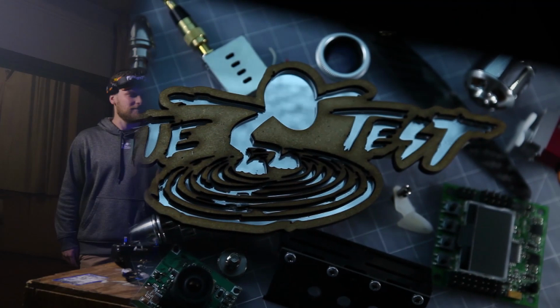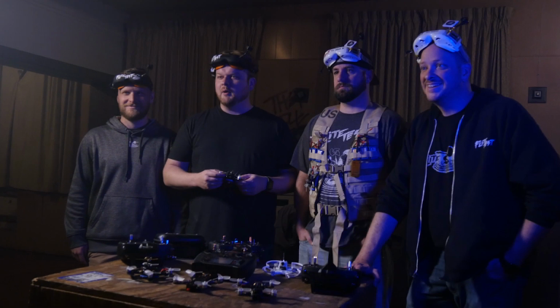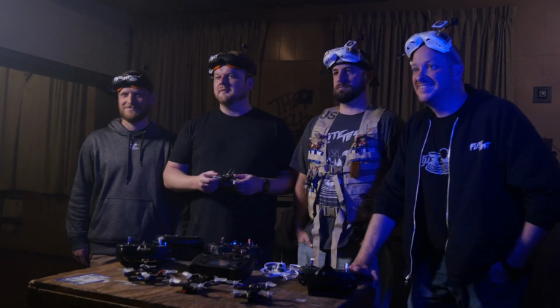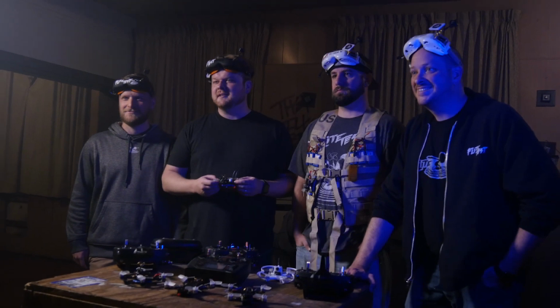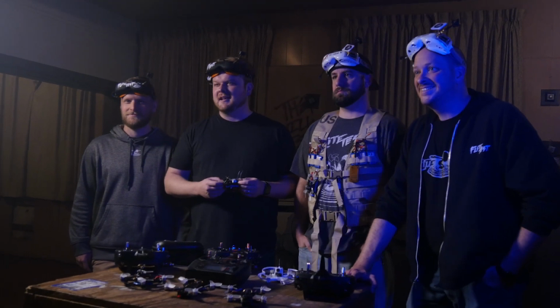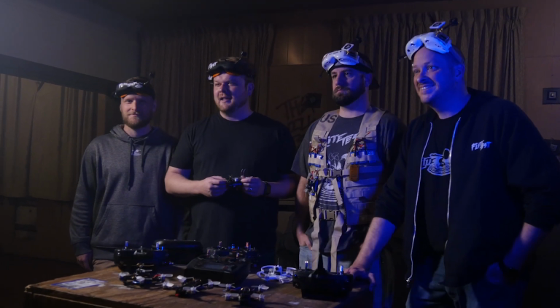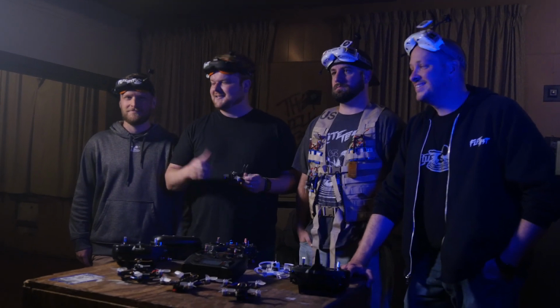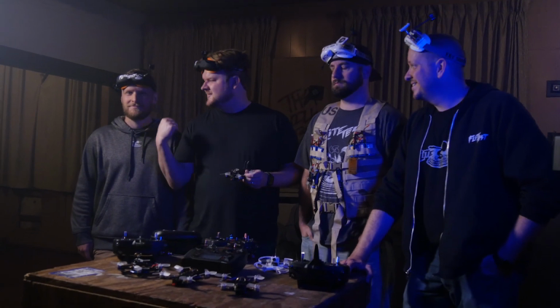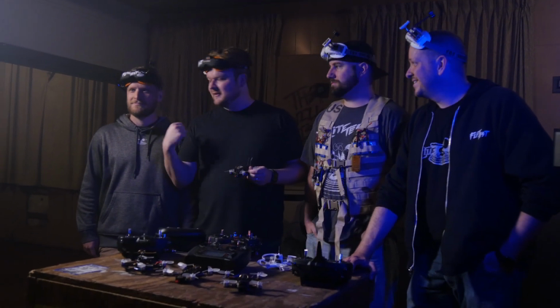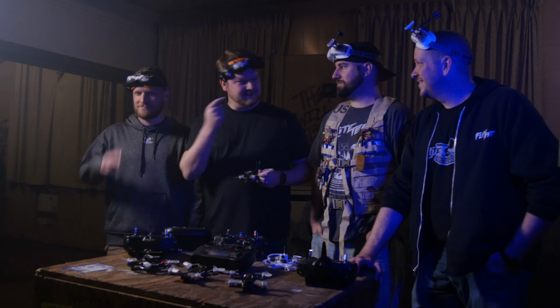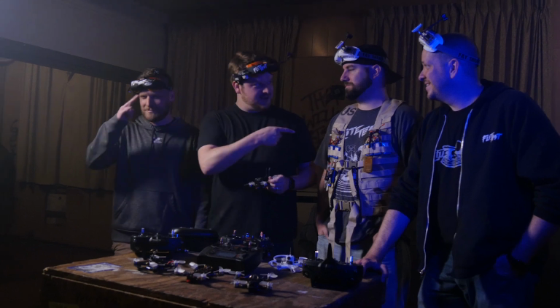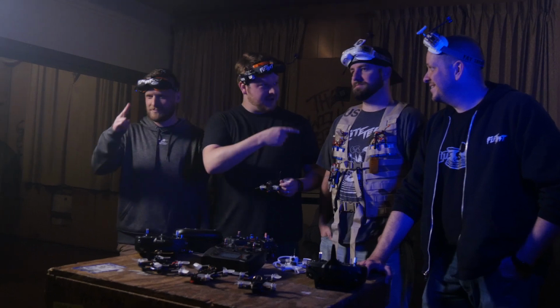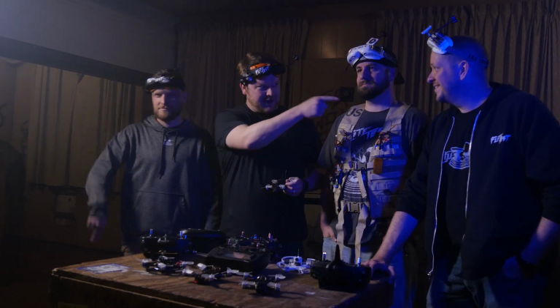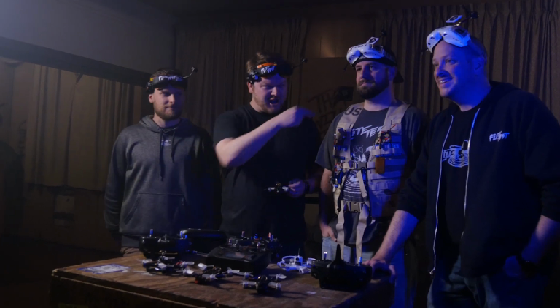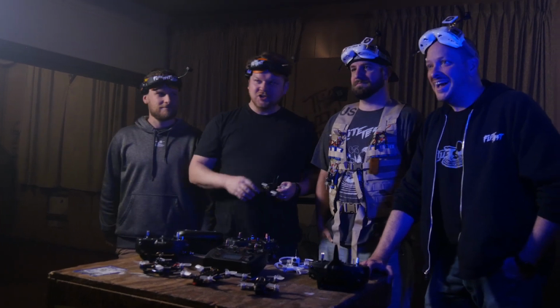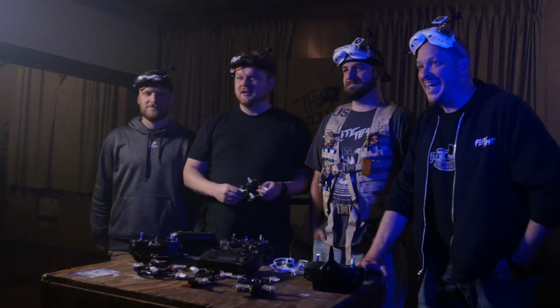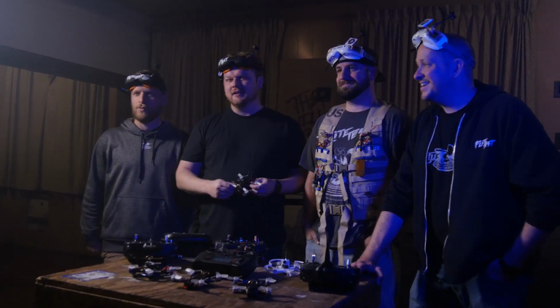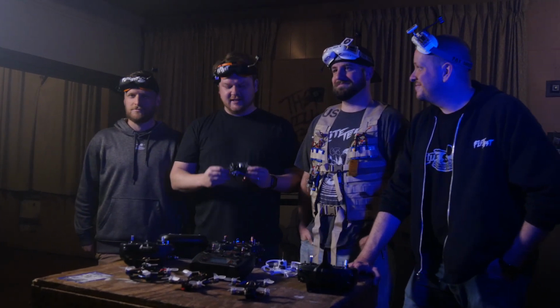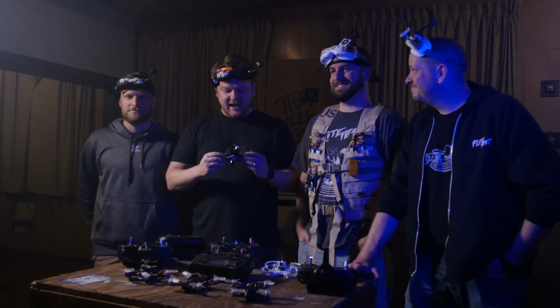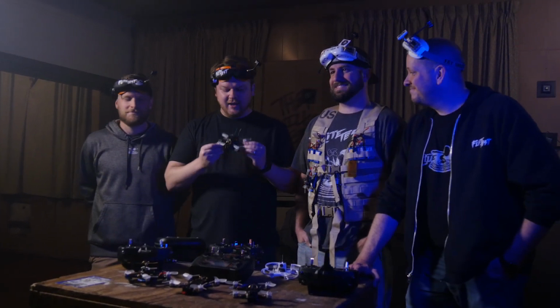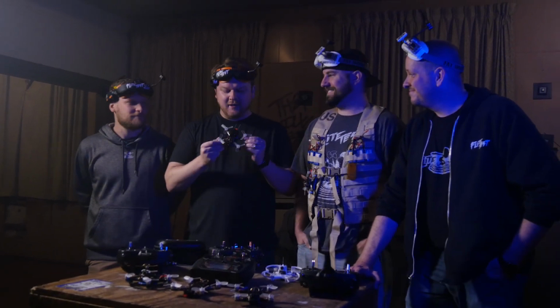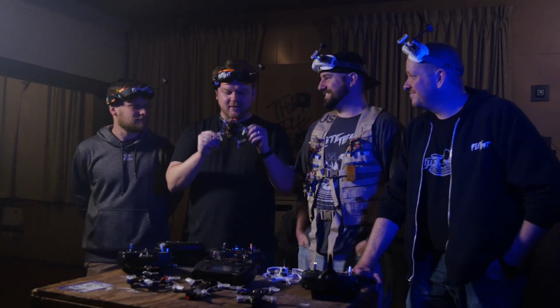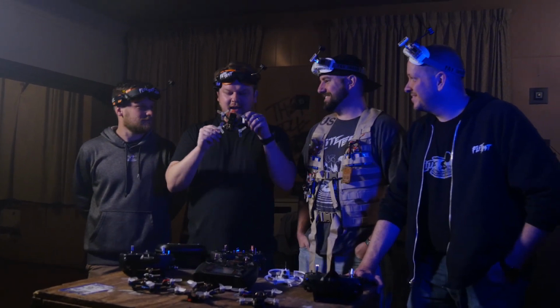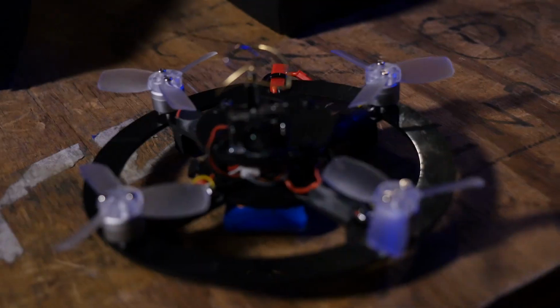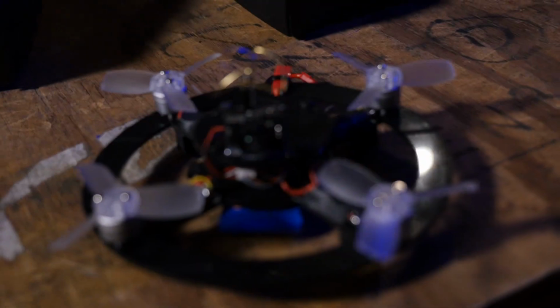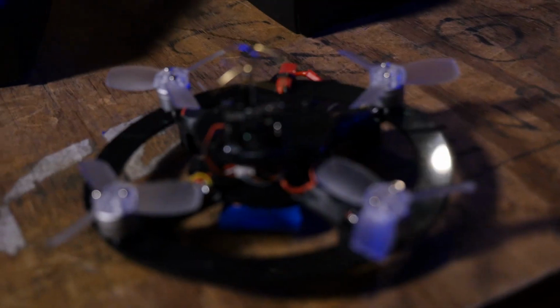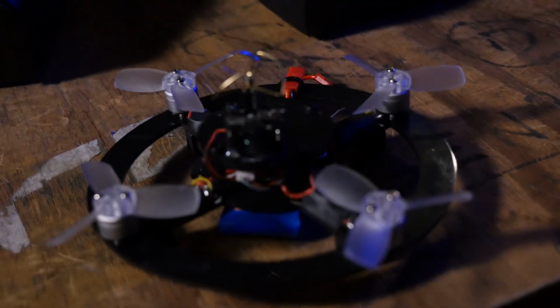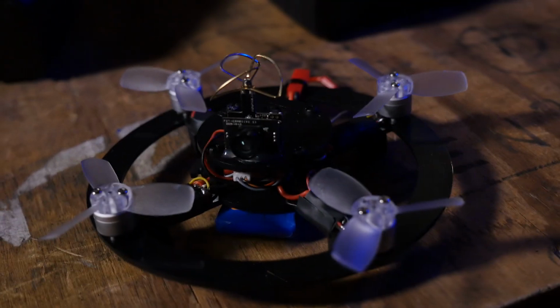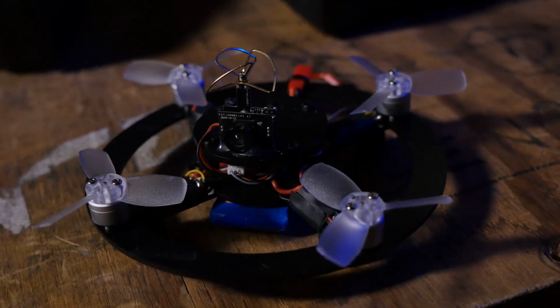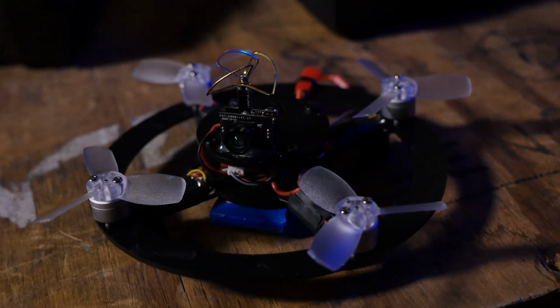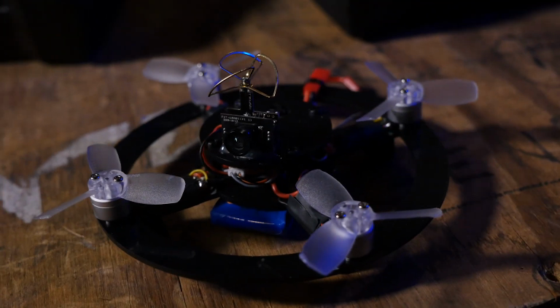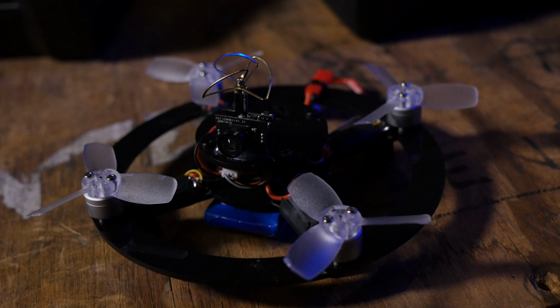Welcome to Flight Test. I'm Alex. This is Stefan. TJ. And we got Josh. And today we have the FT Gremlins, the long-awaited Gremlins.